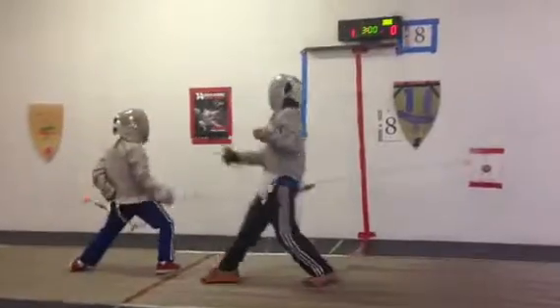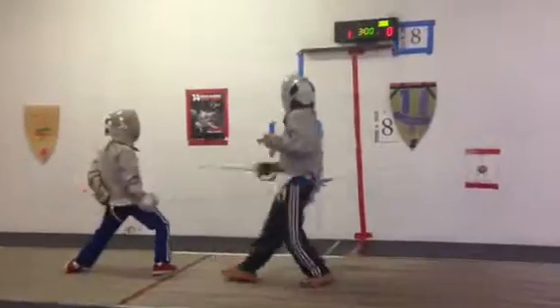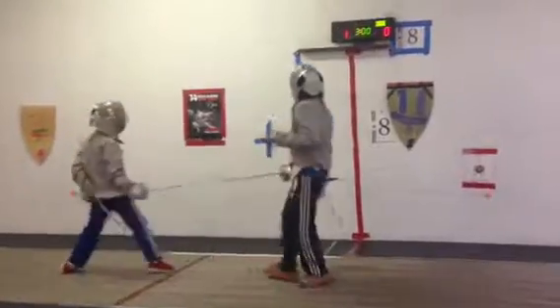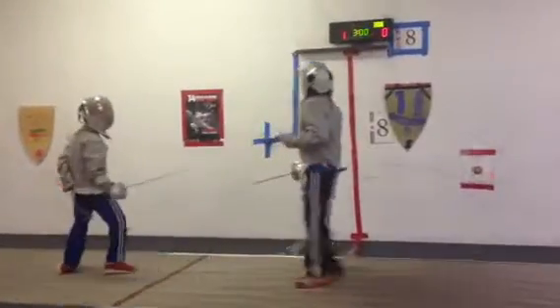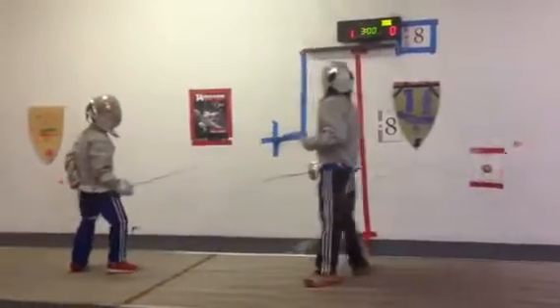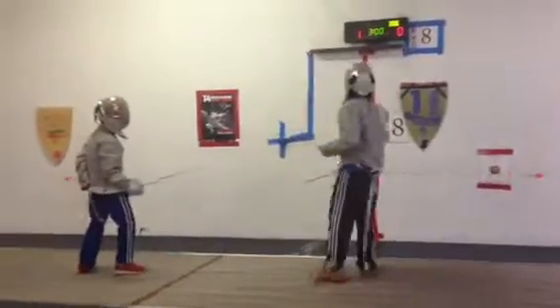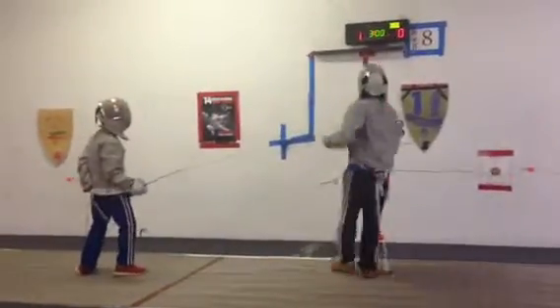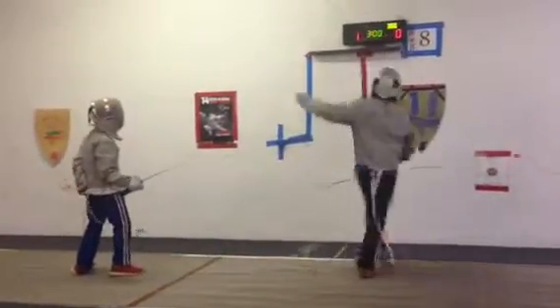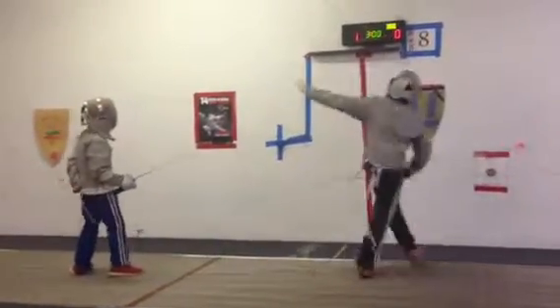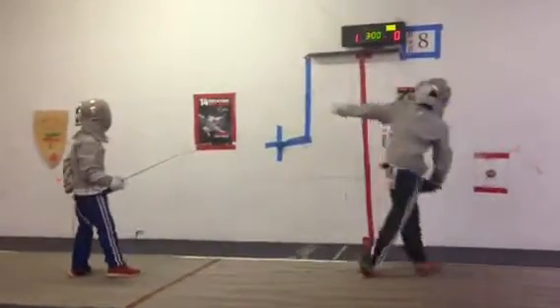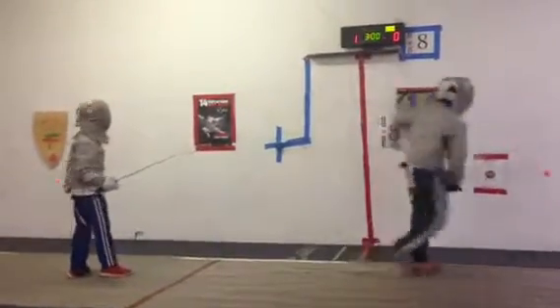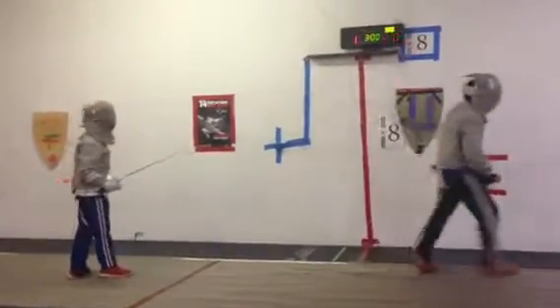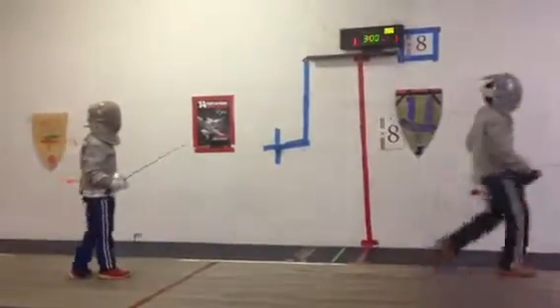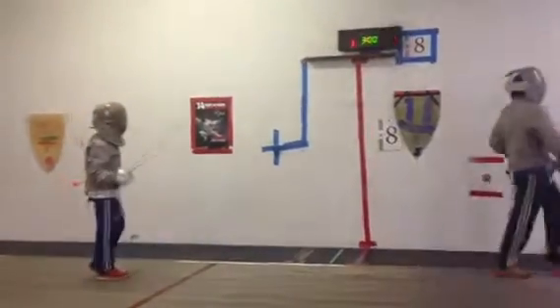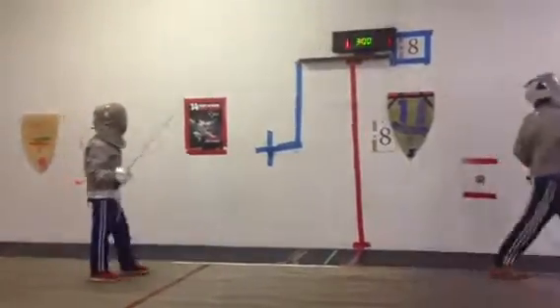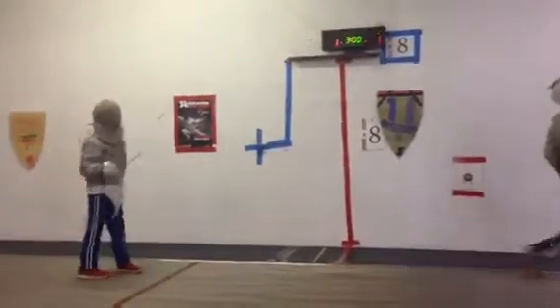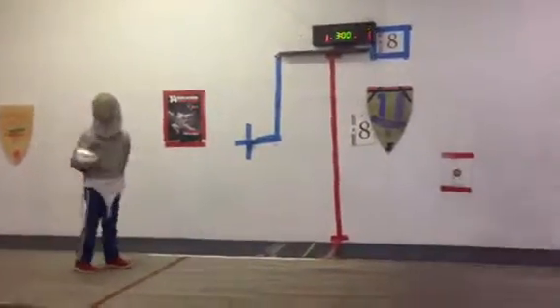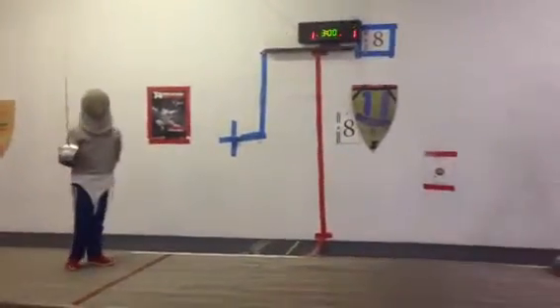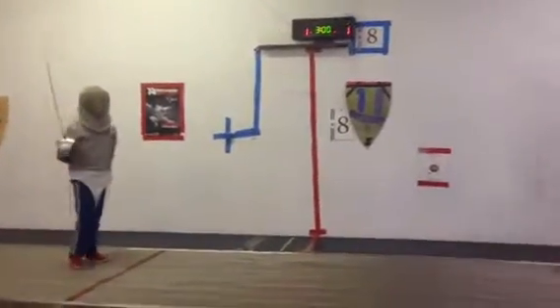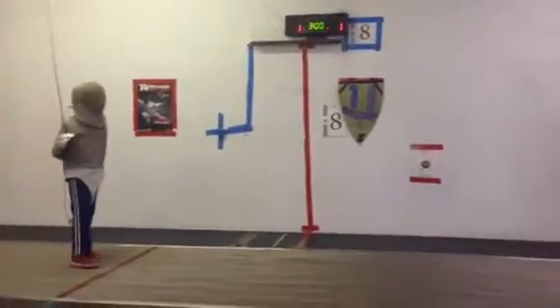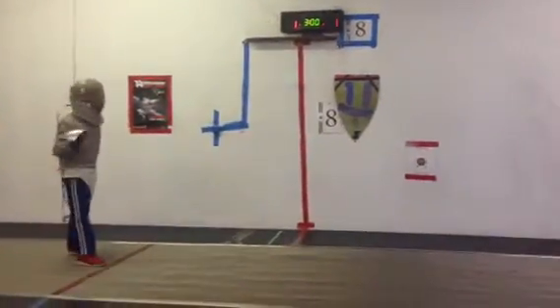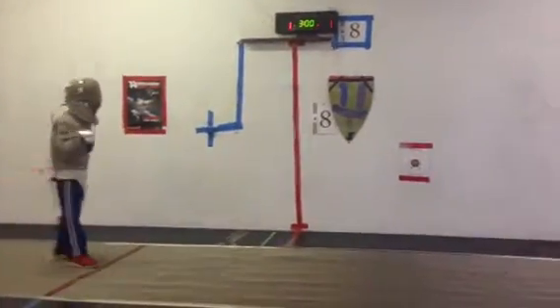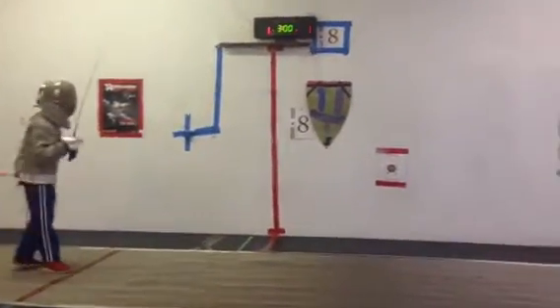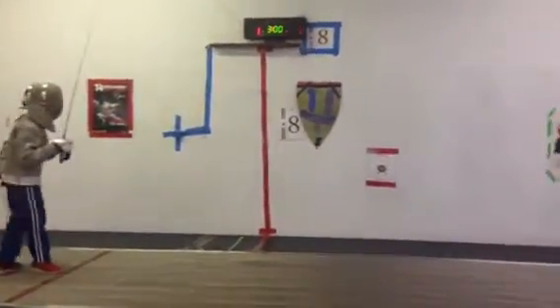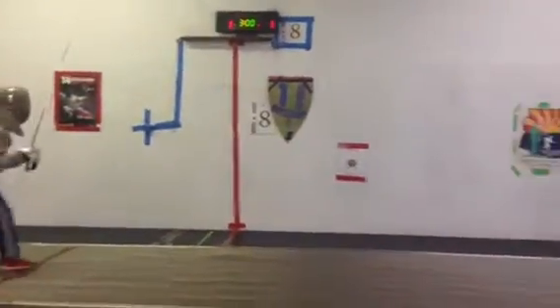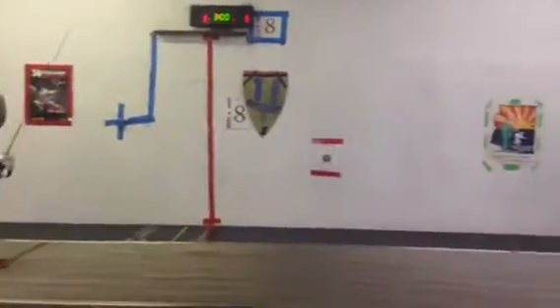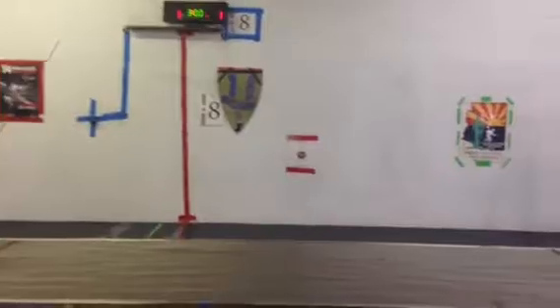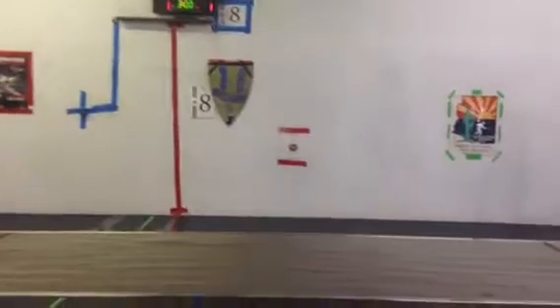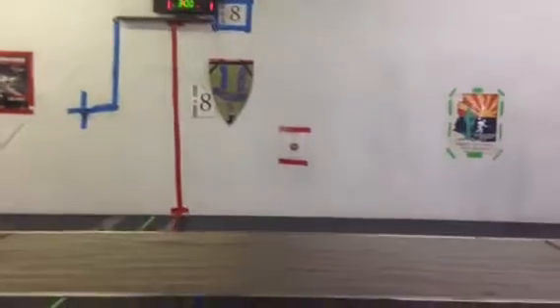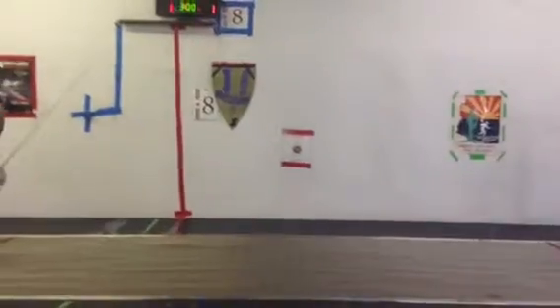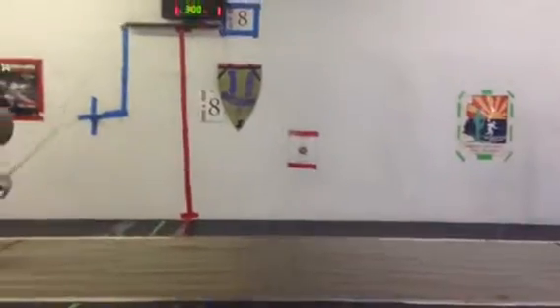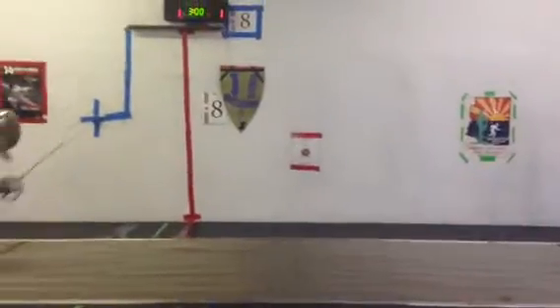Halt. Attack. 1-0. On guard. Ready? Pants.